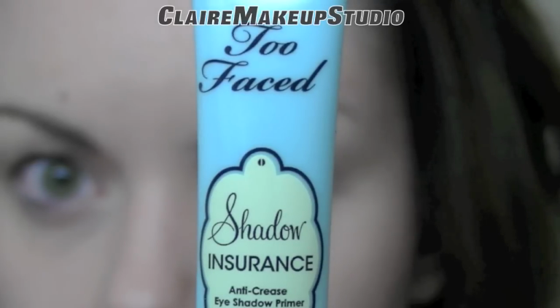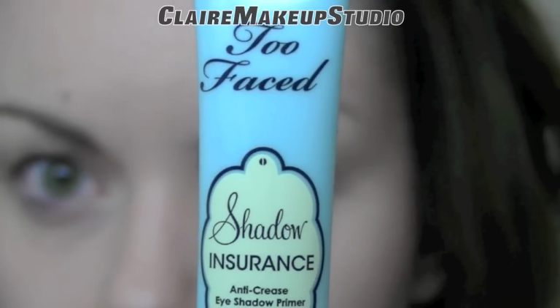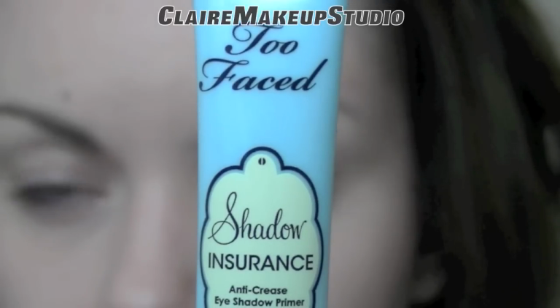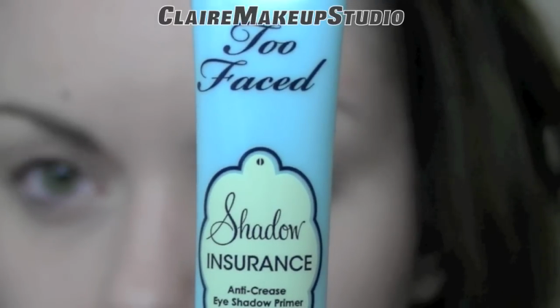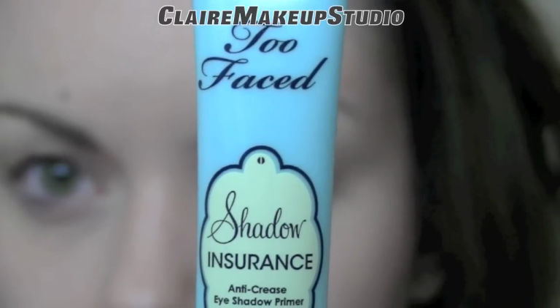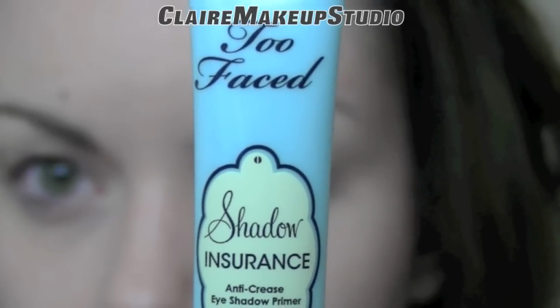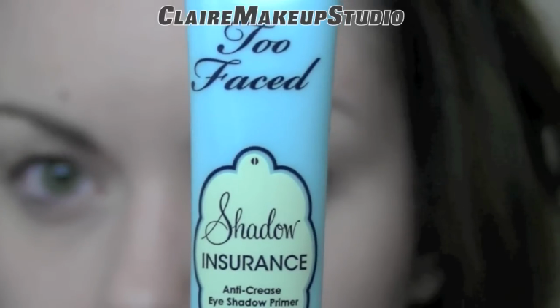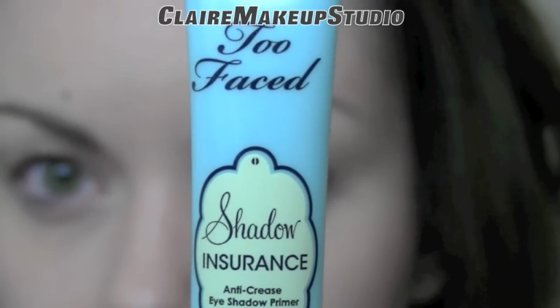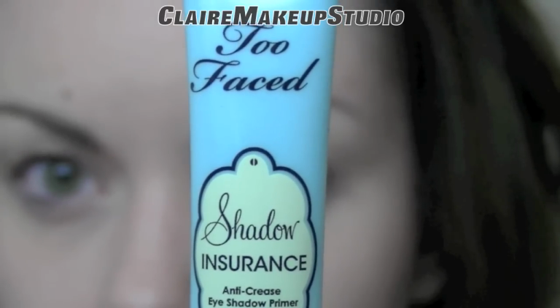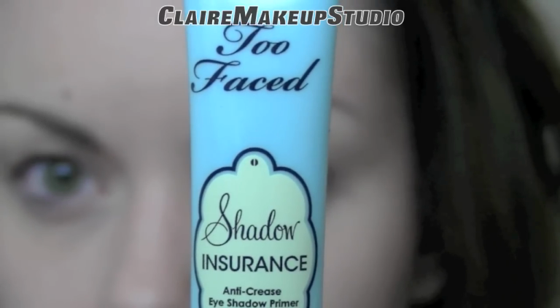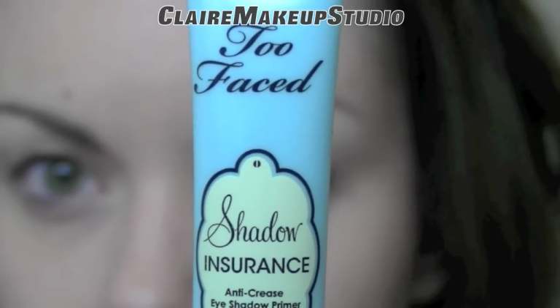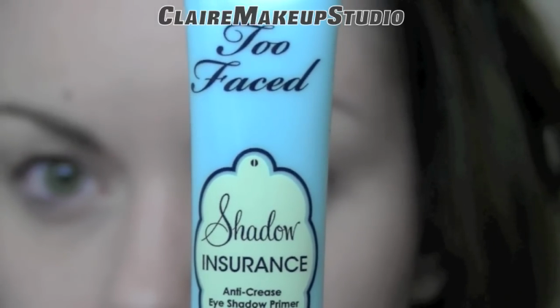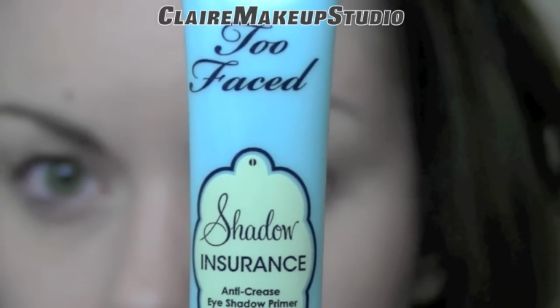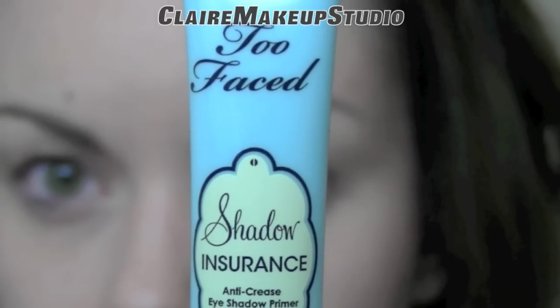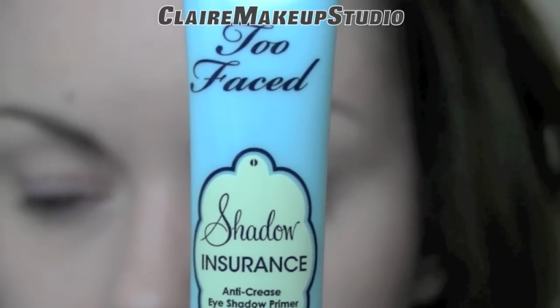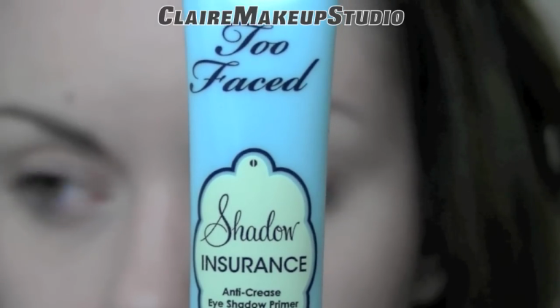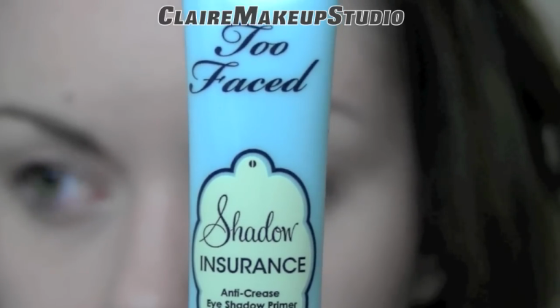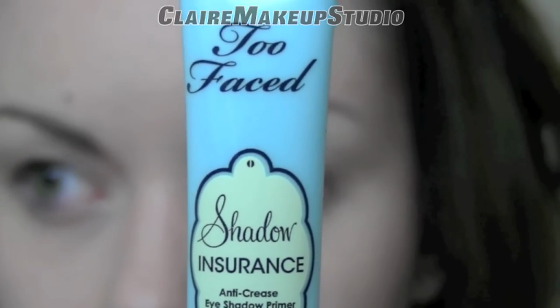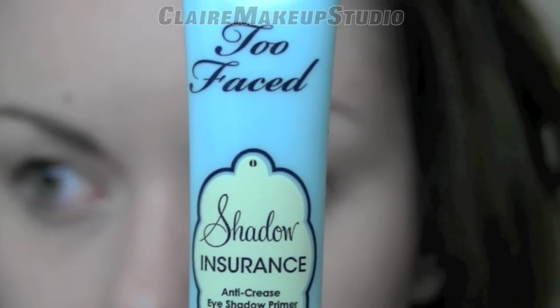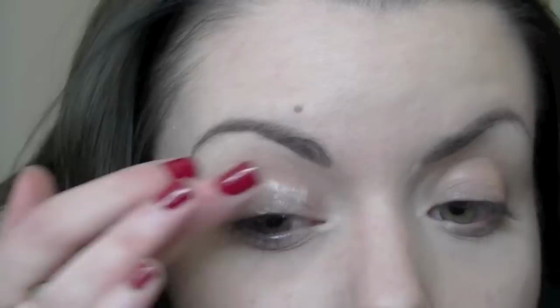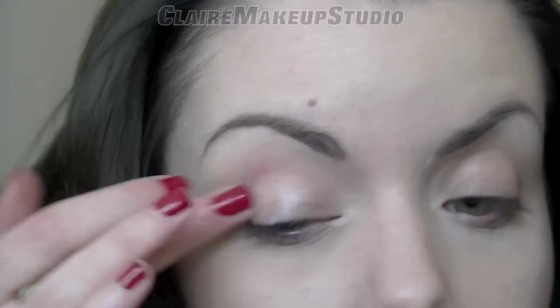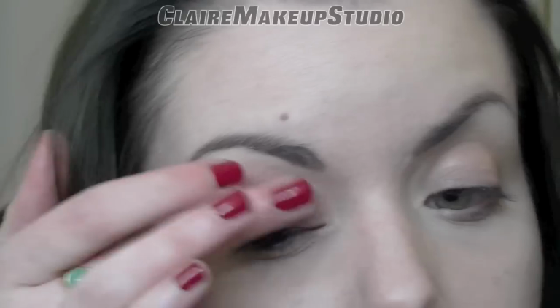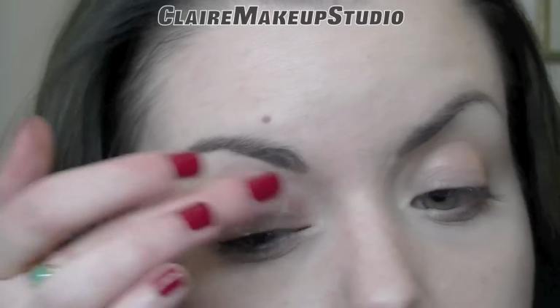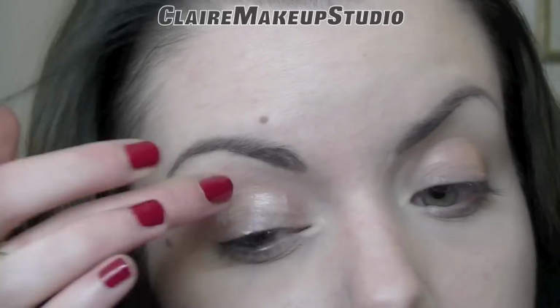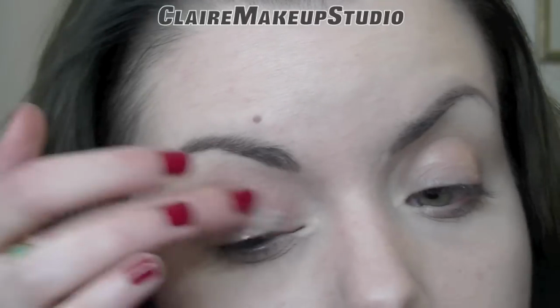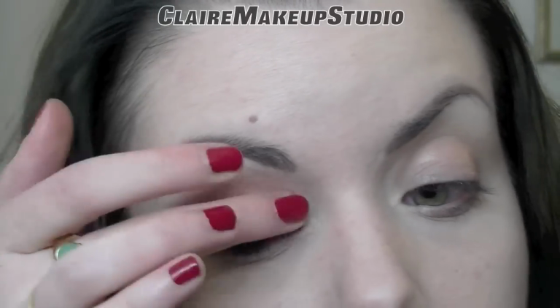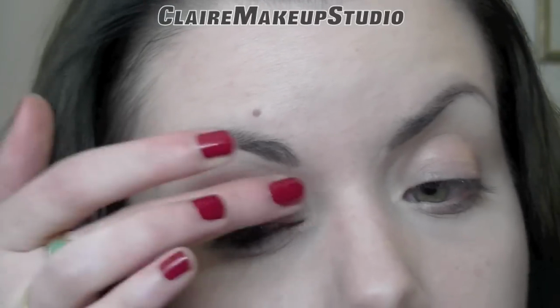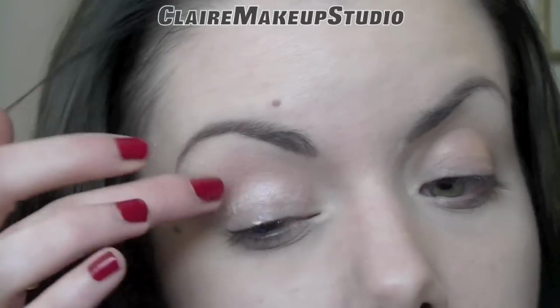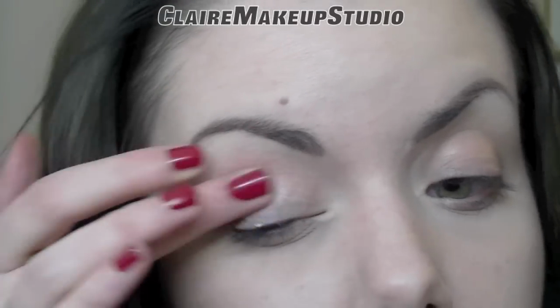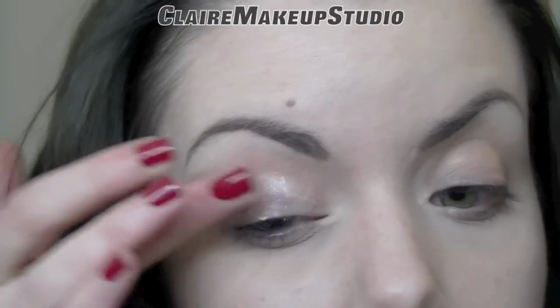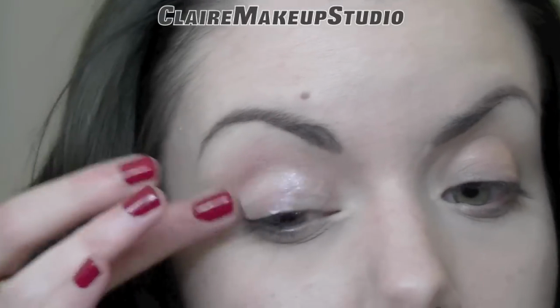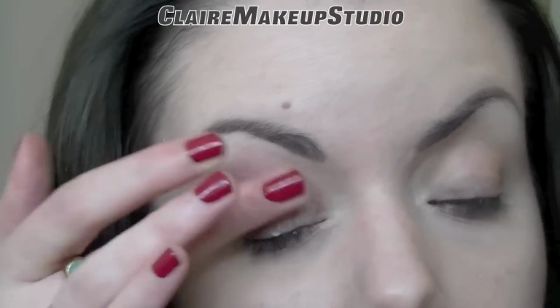Okay, so I'm going to start by applying an eye primer, and today I'm using the Too Faced Shadow Insurance.